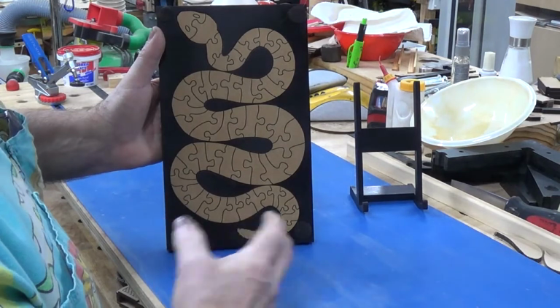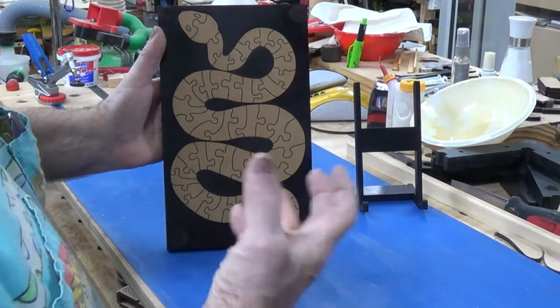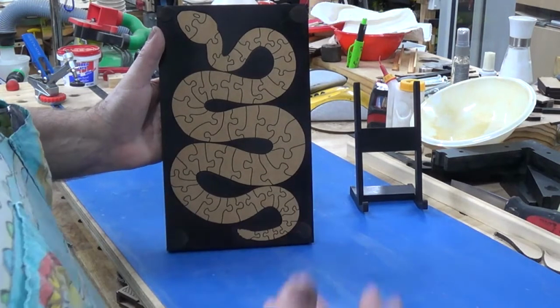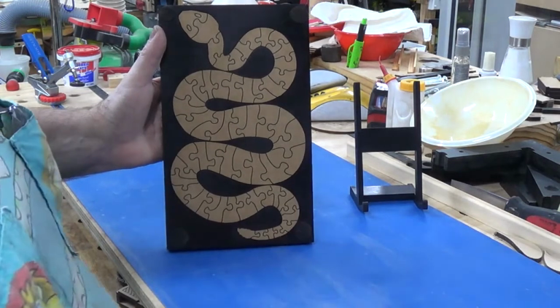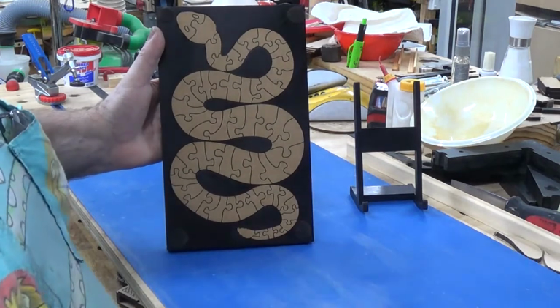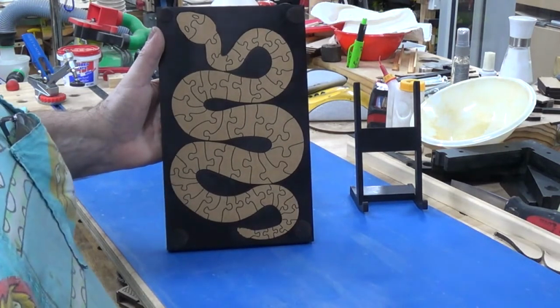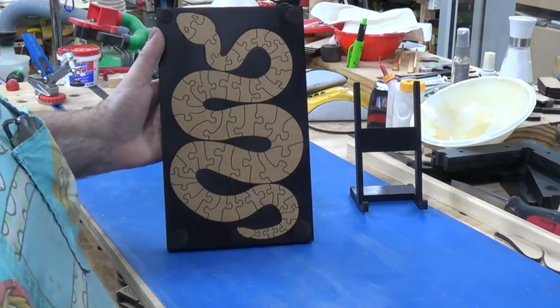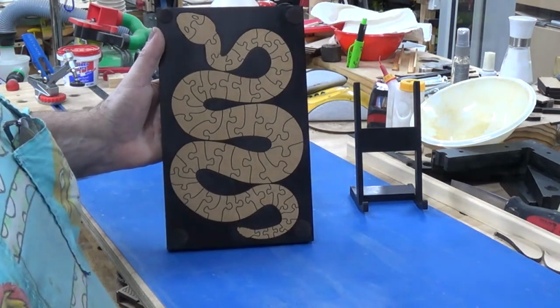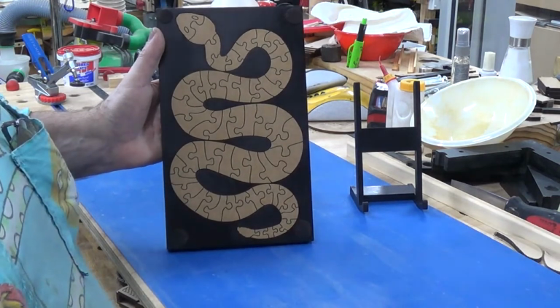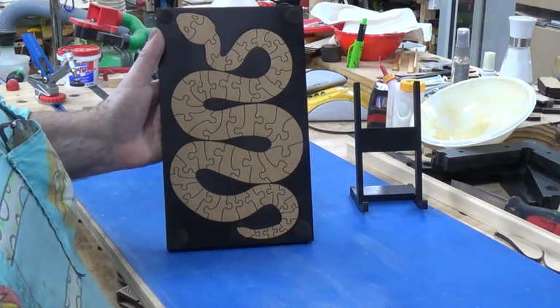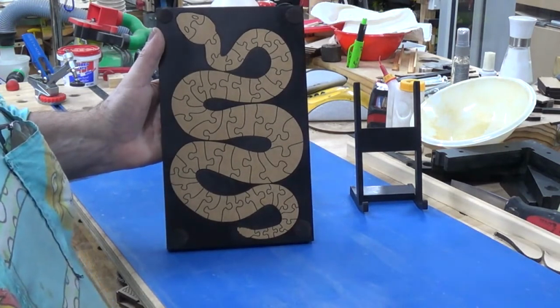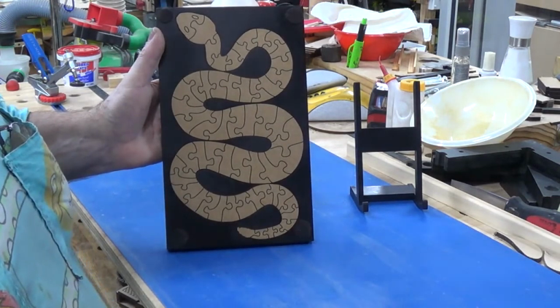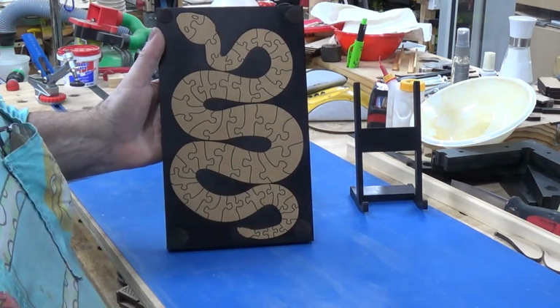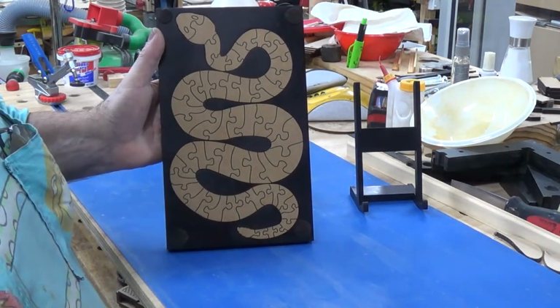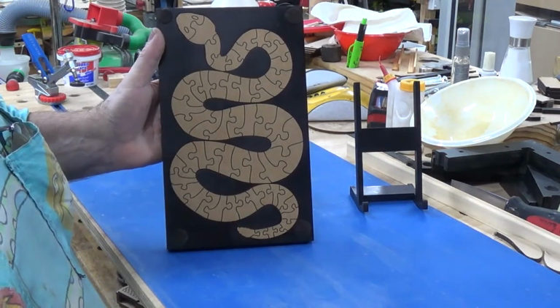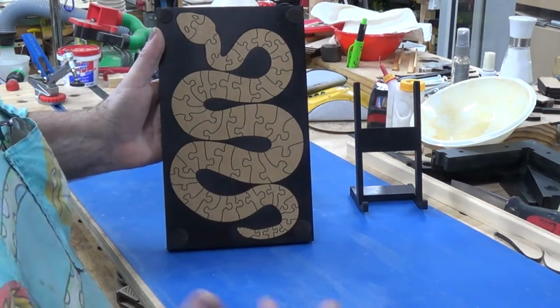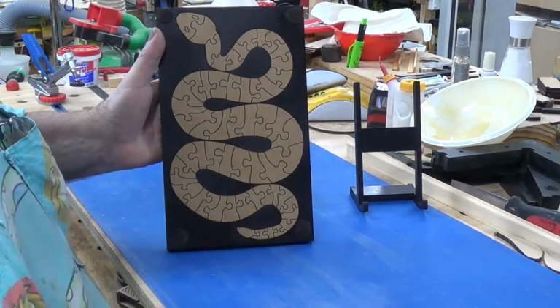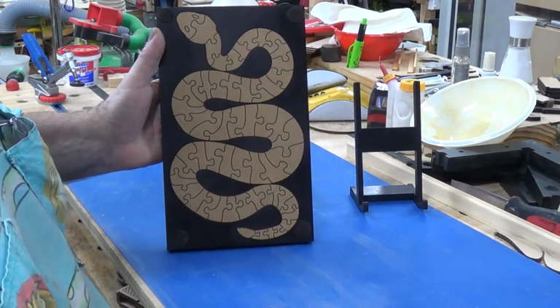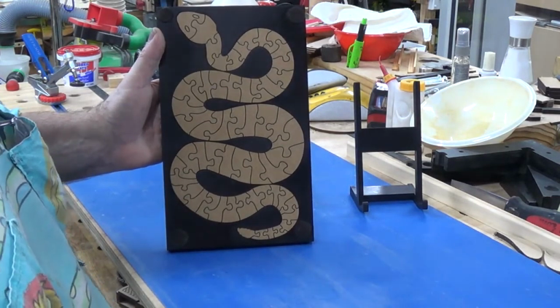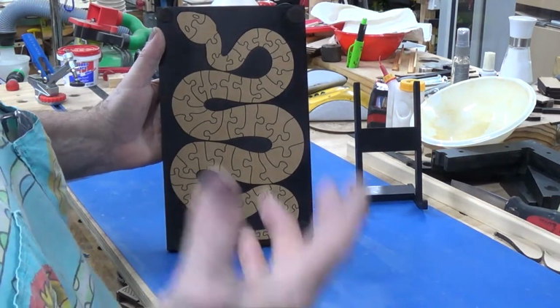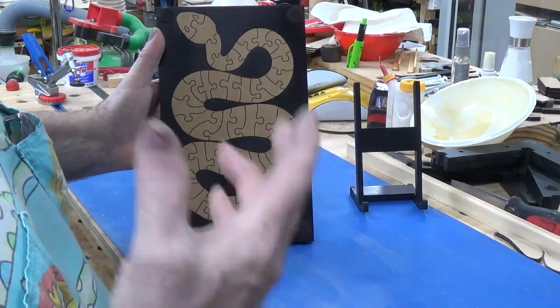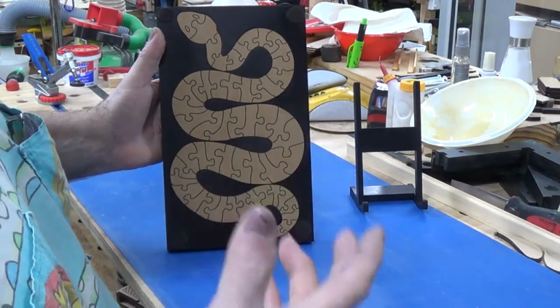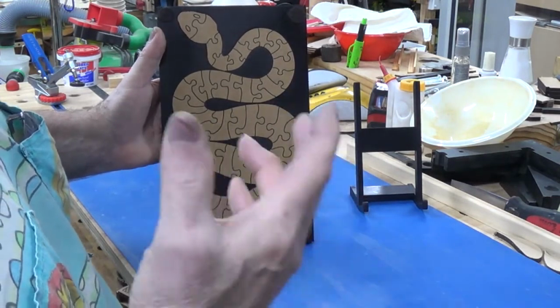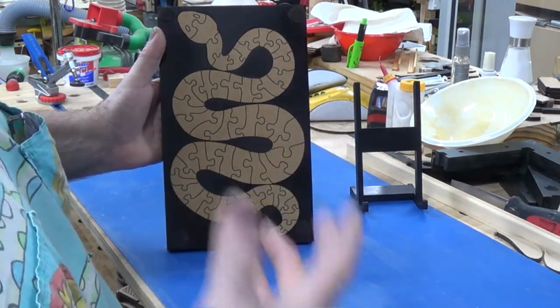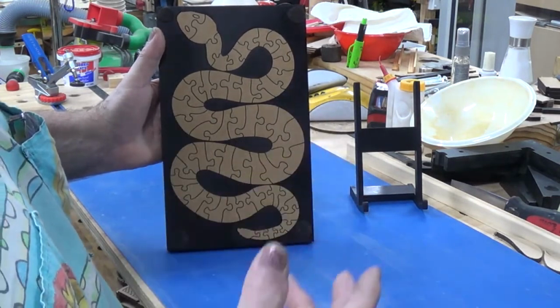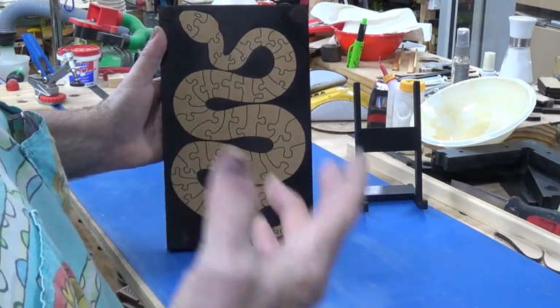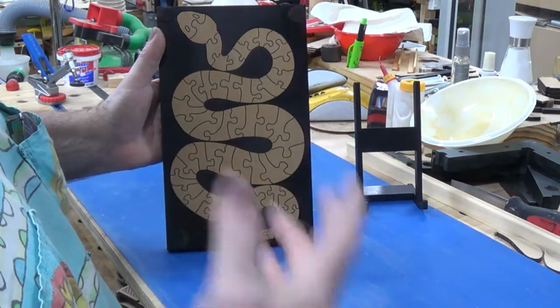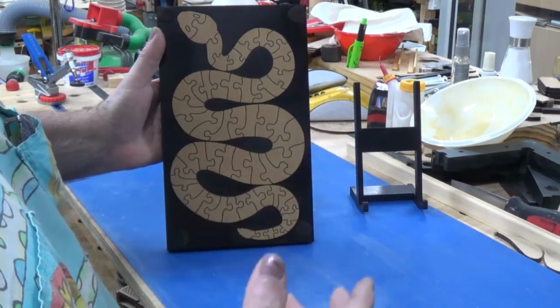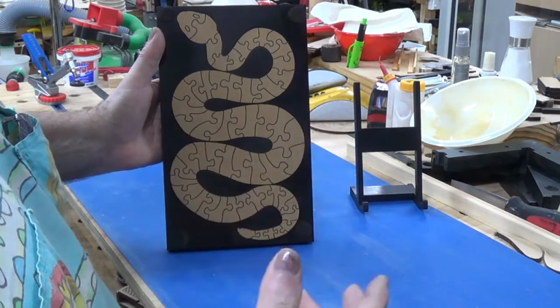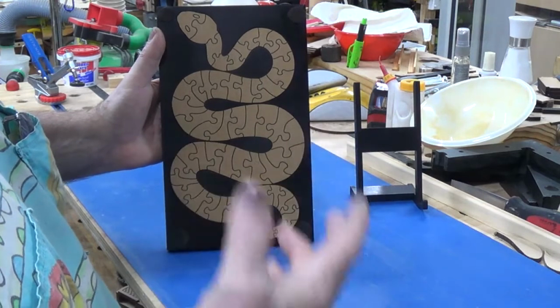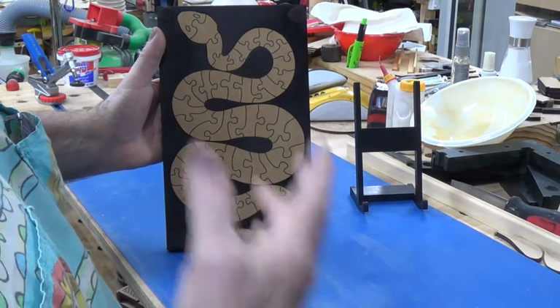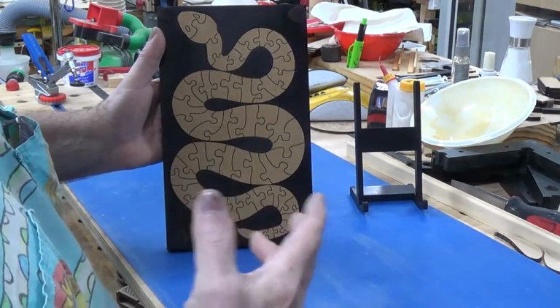It only comes in 57 pieces, but trust me, it is a bloody difficult puzzle.